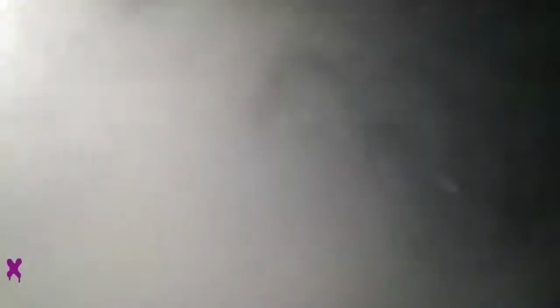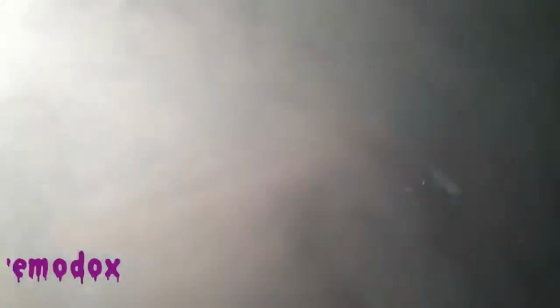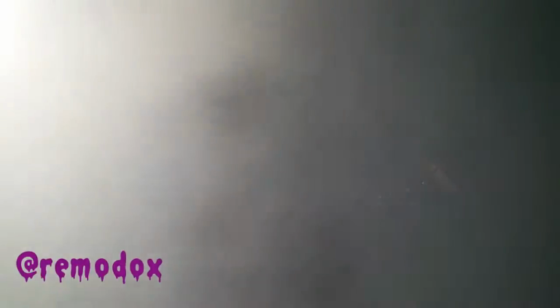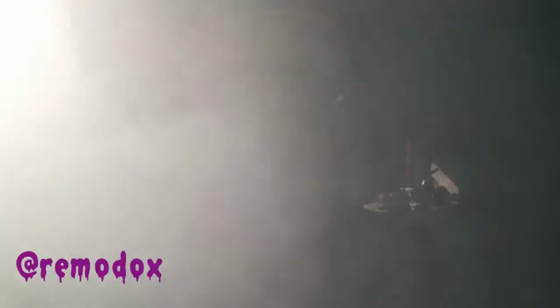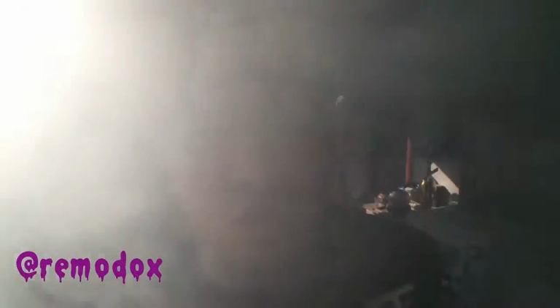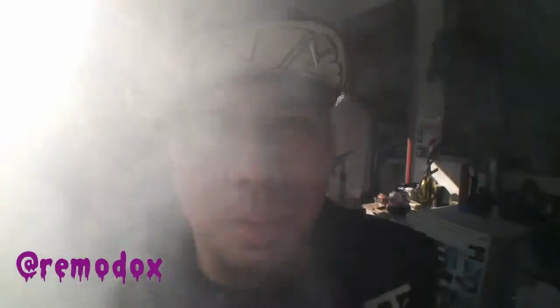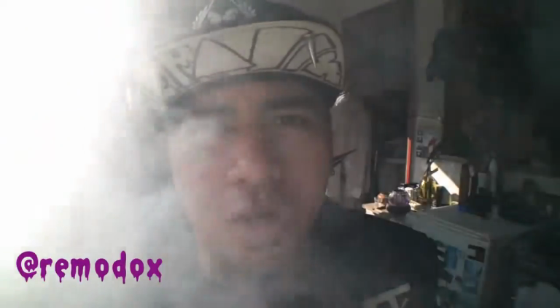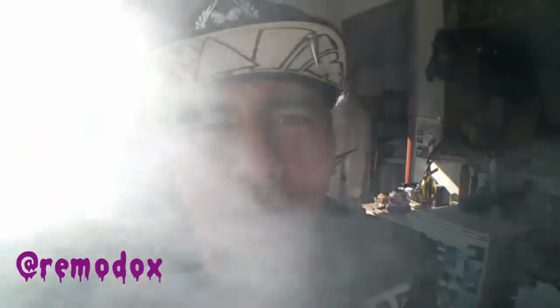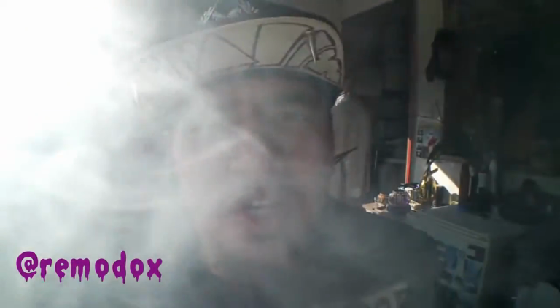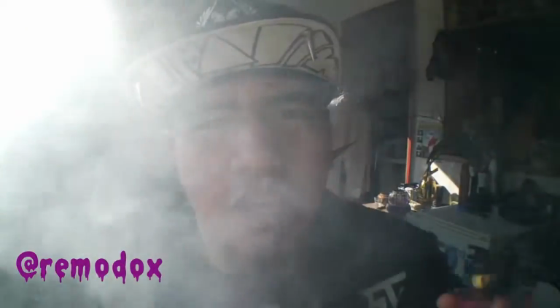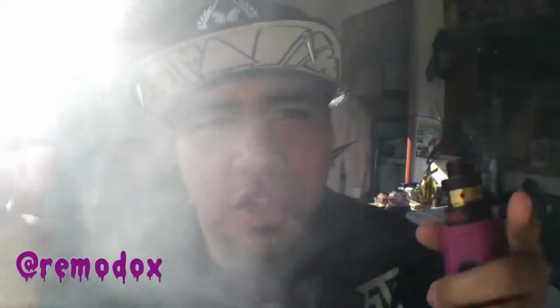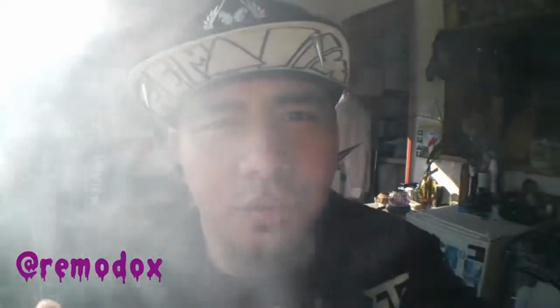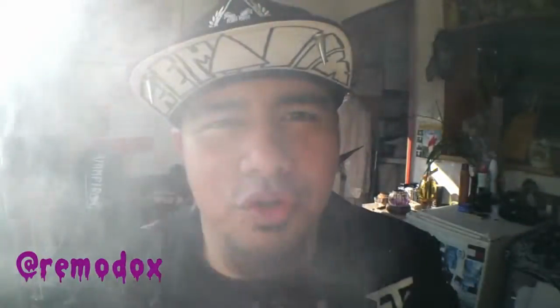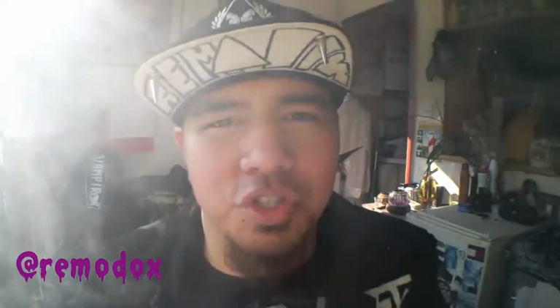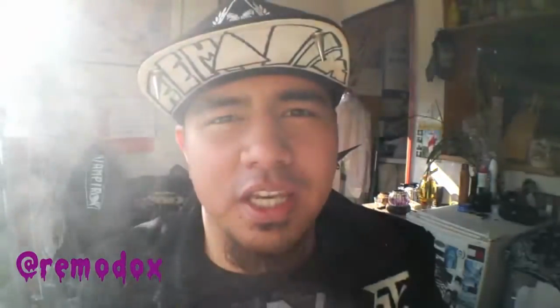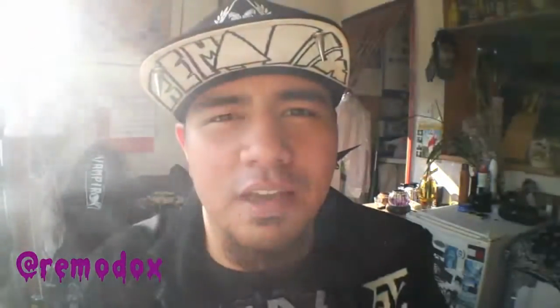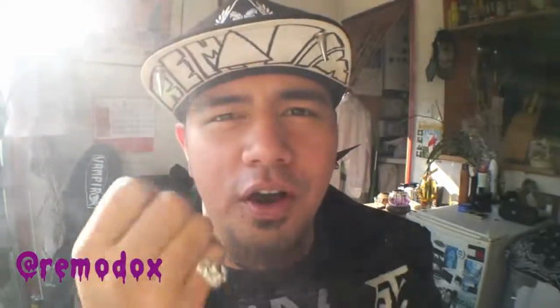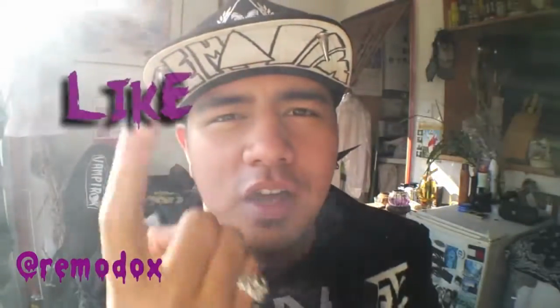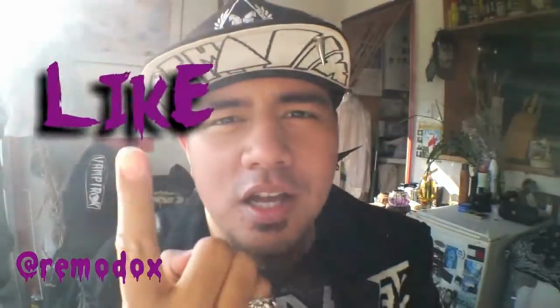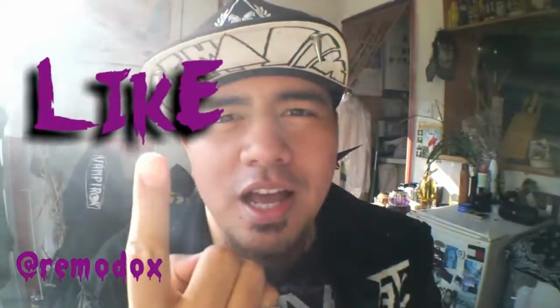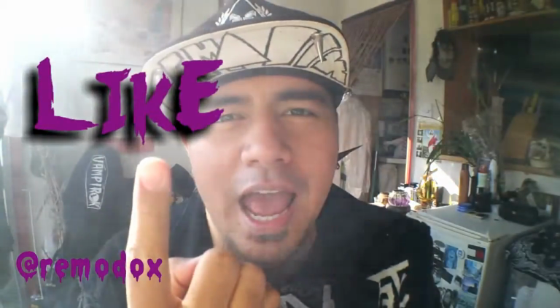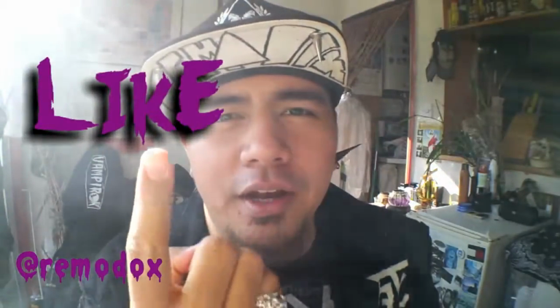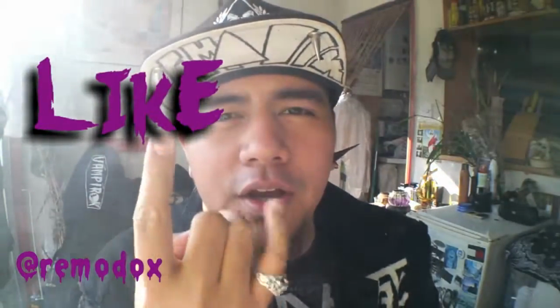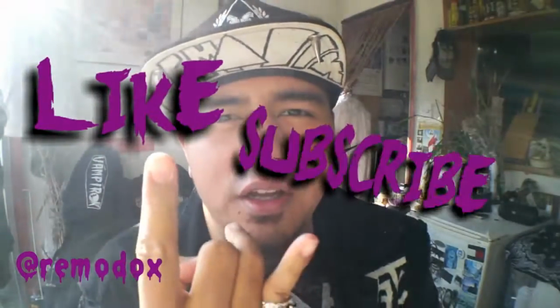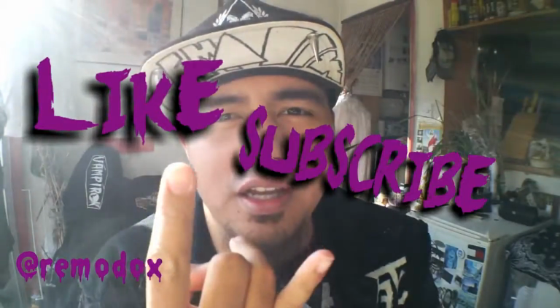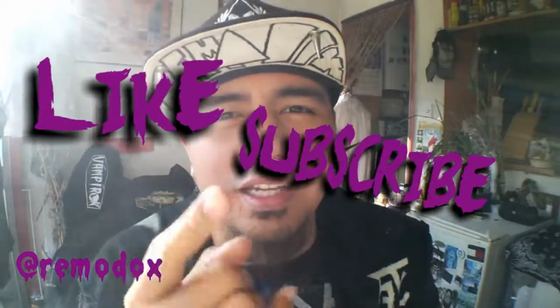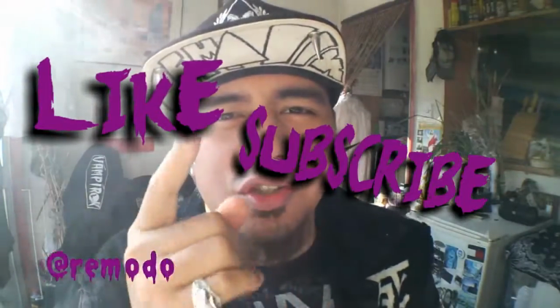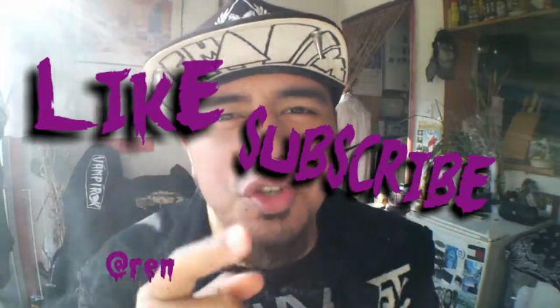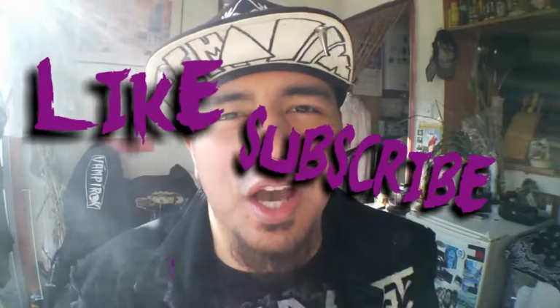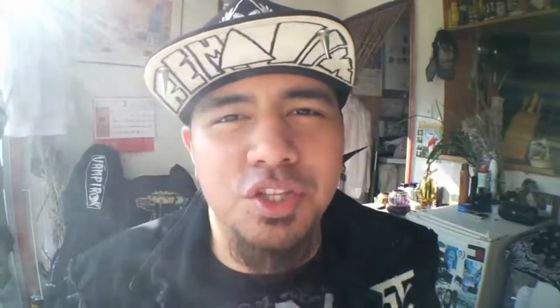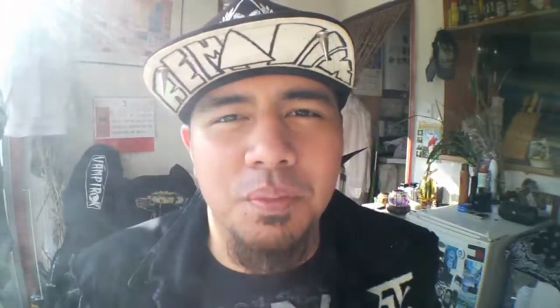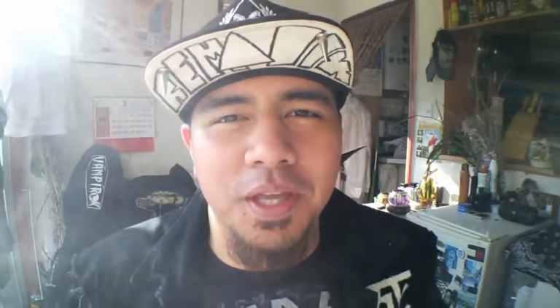This is your host, Emadops. If you like what you see, give a like and subscribe. See you guys in a bit.